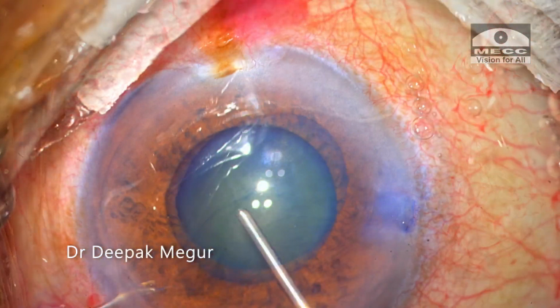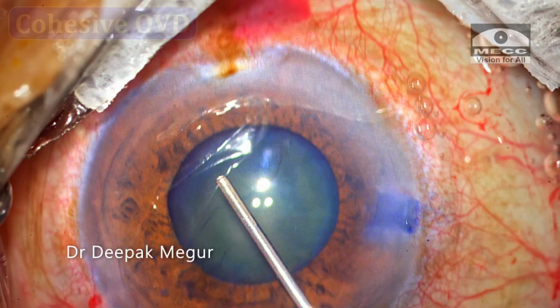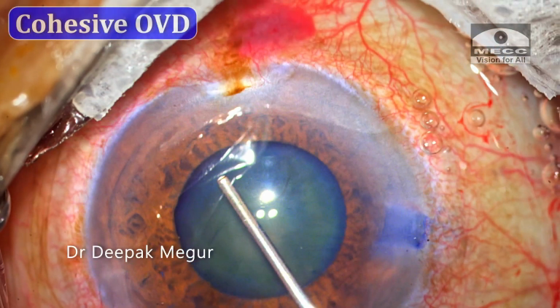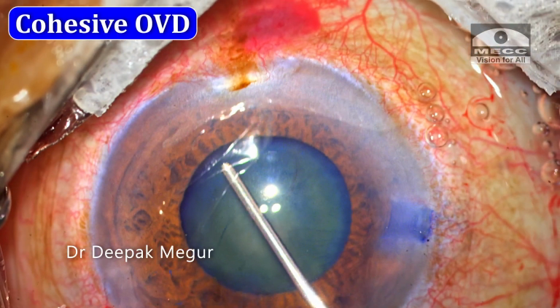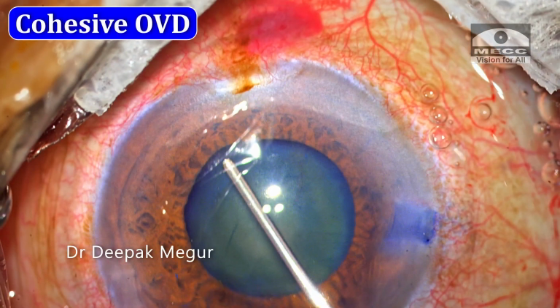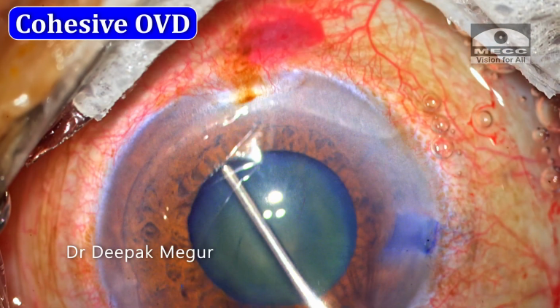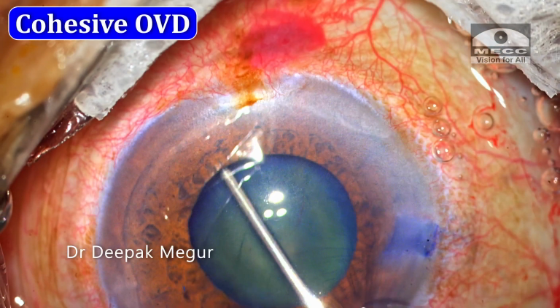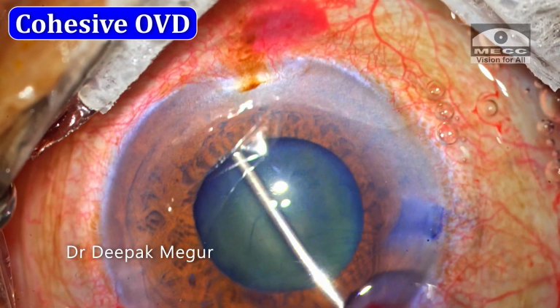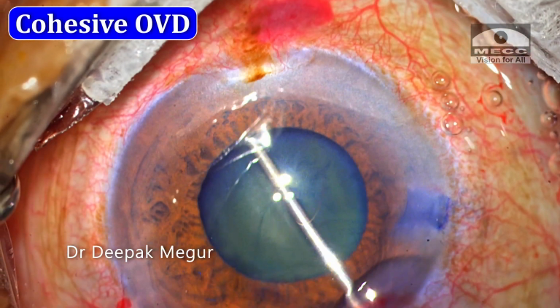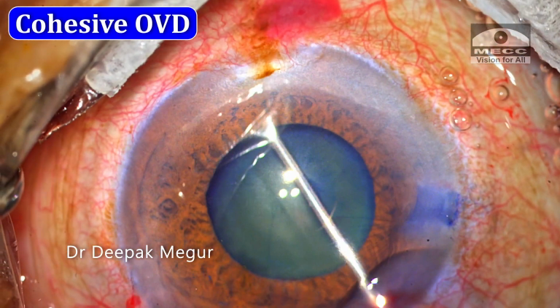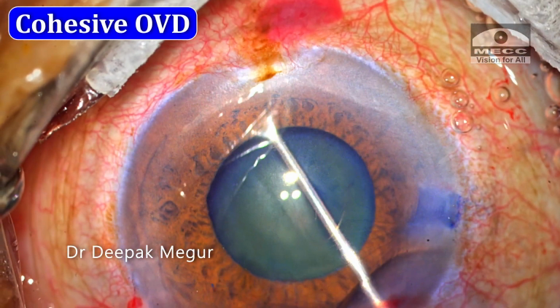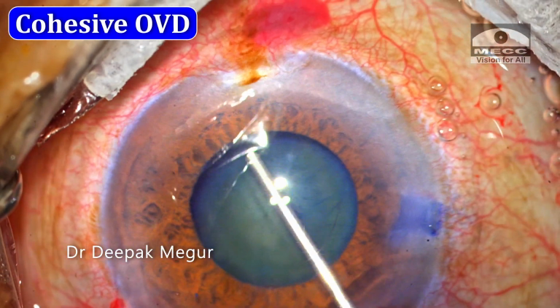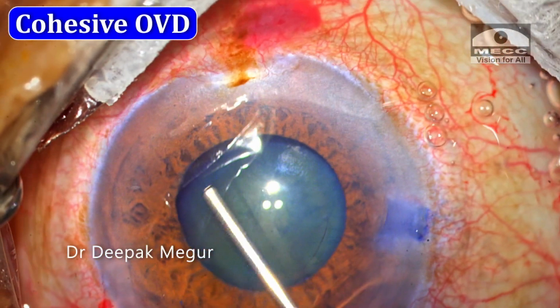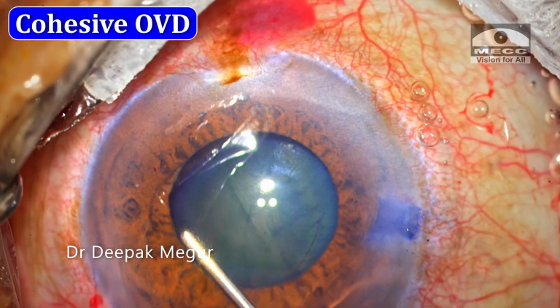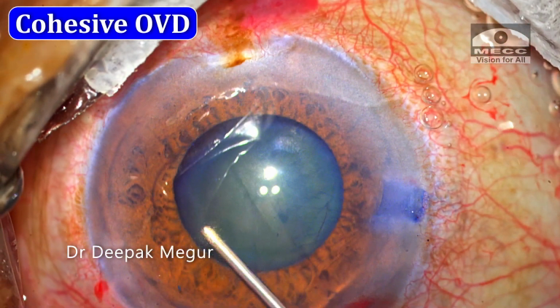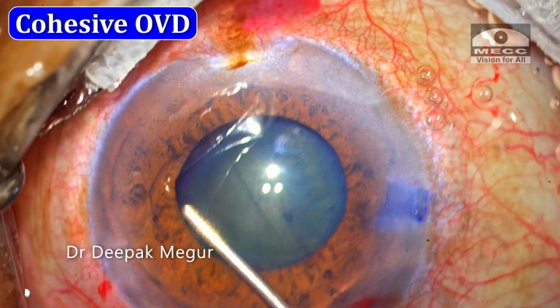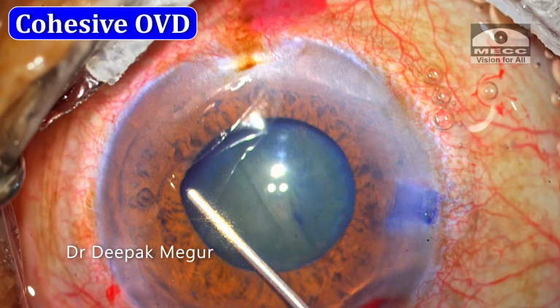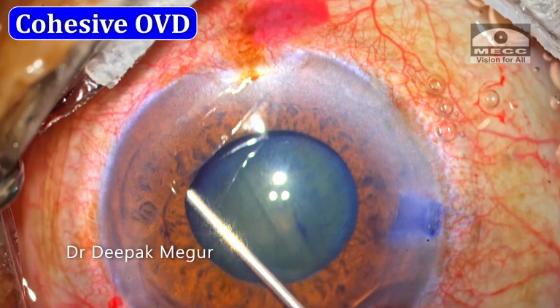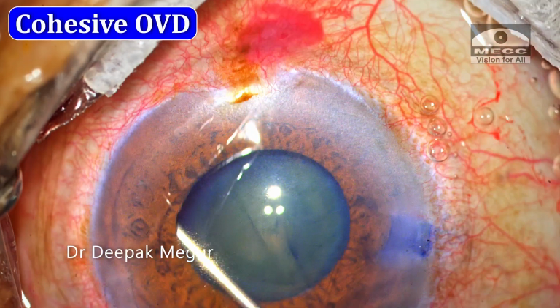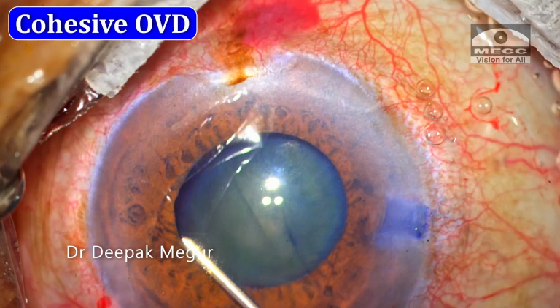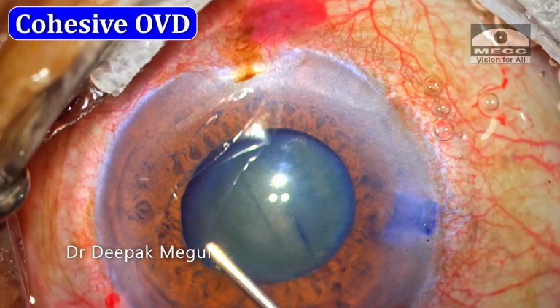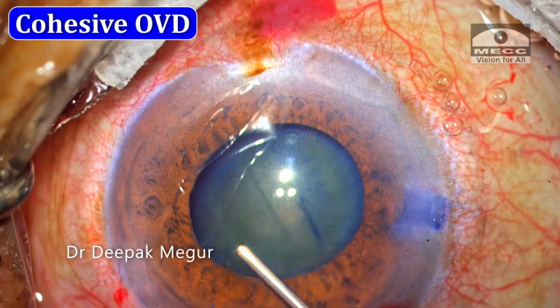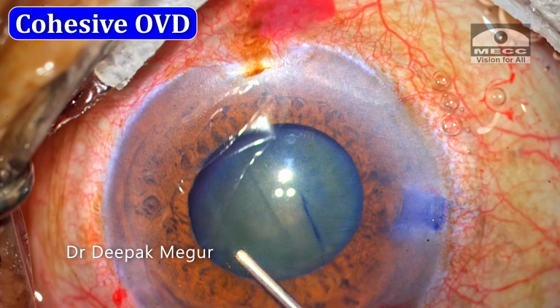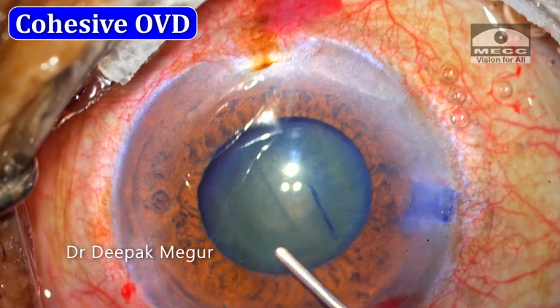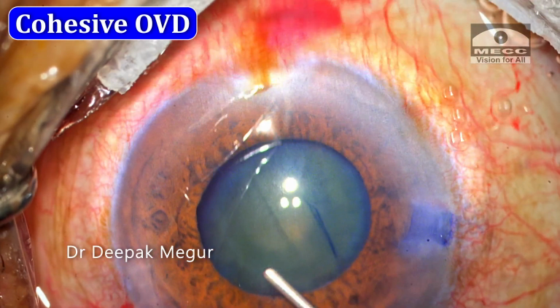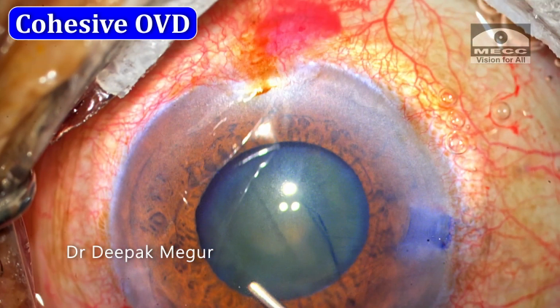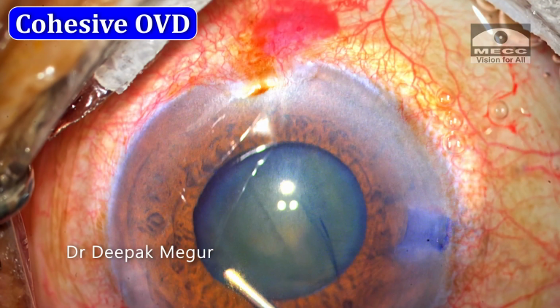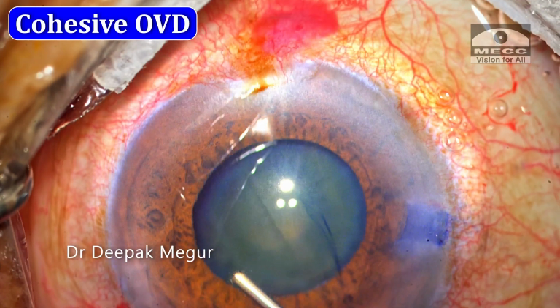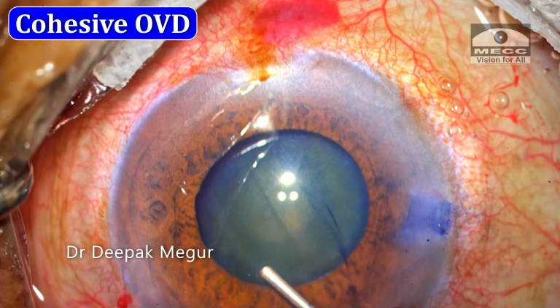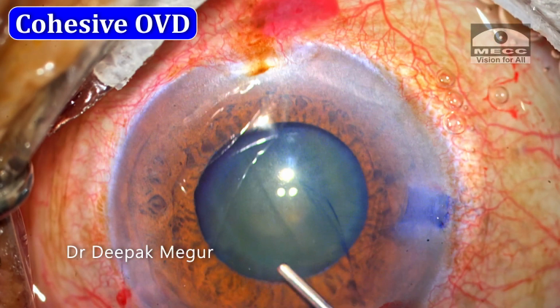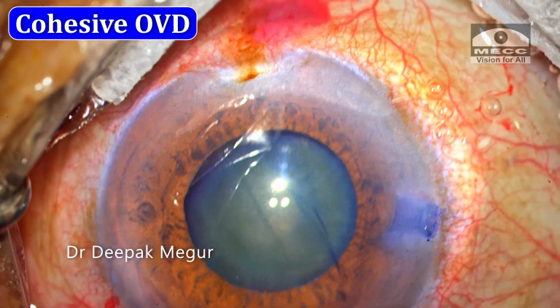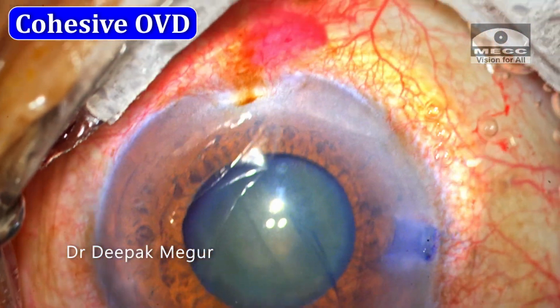Before placing the B-hex device, I prefer to put in a little bit of OVD again under the iris just to create a little bit of space.